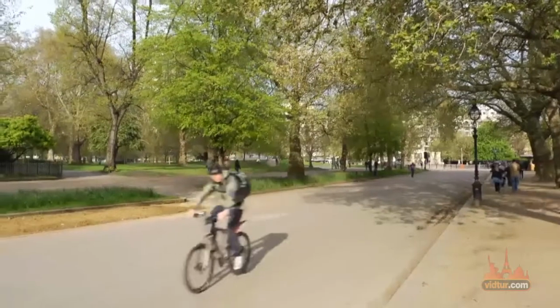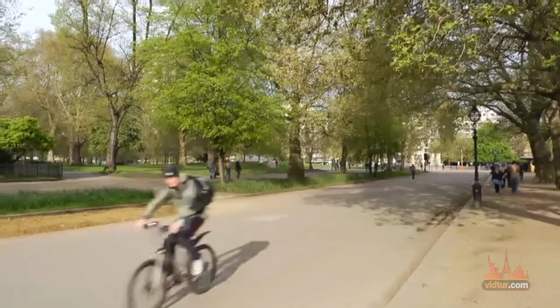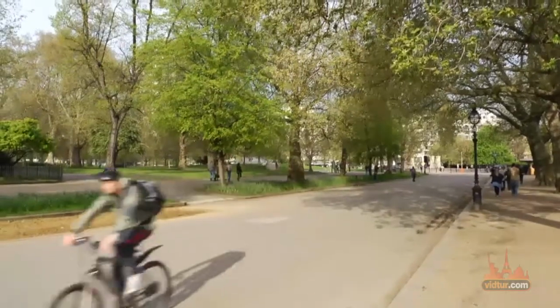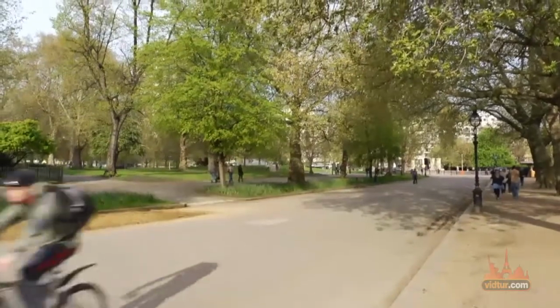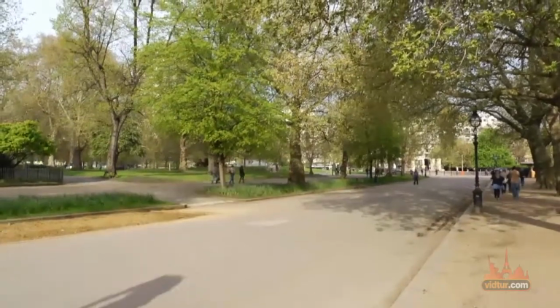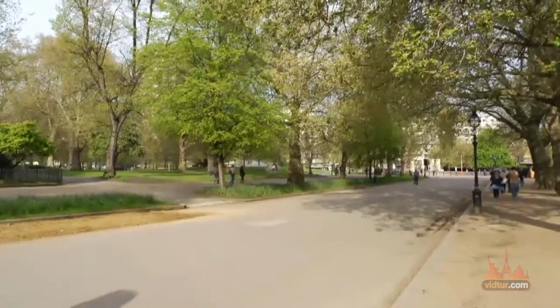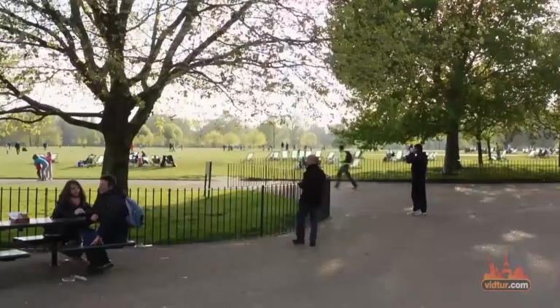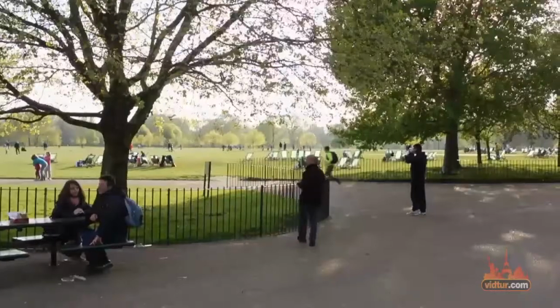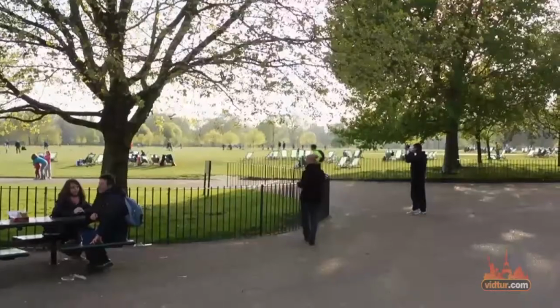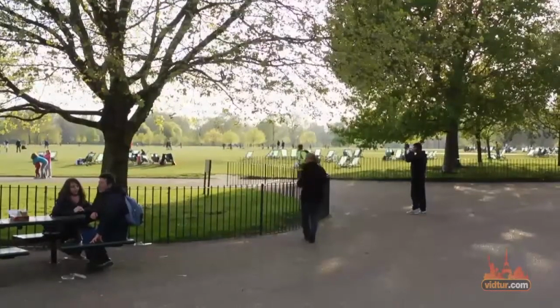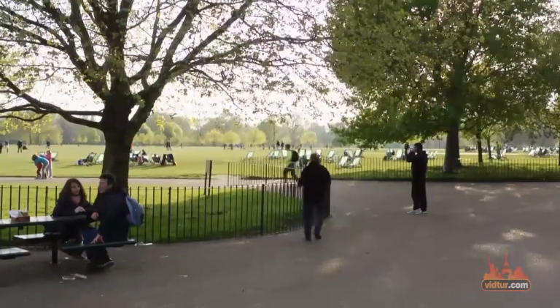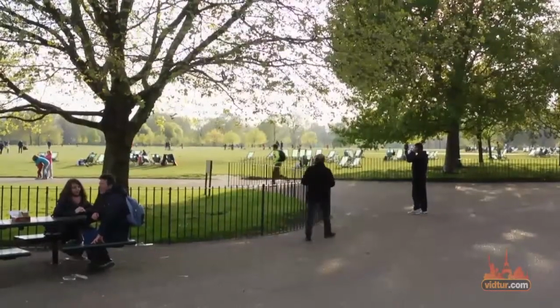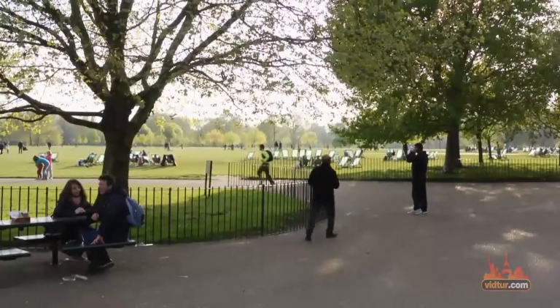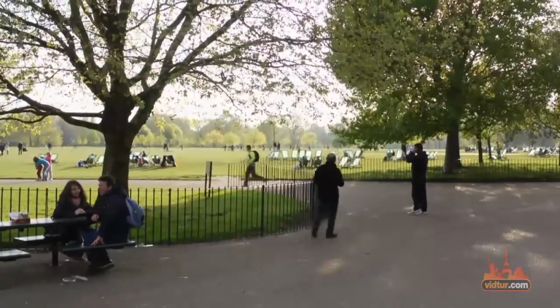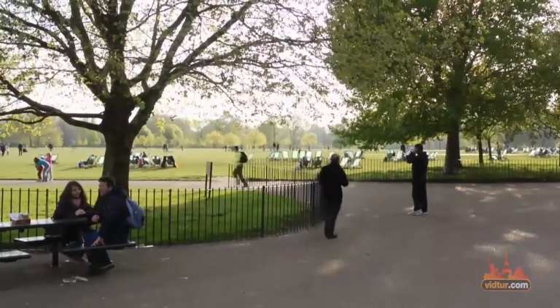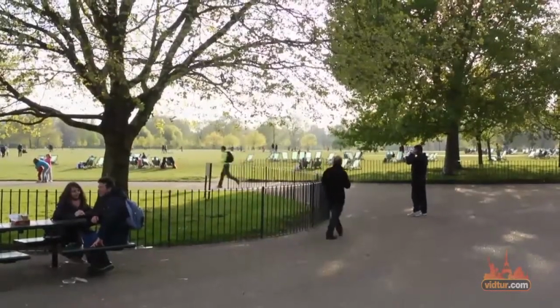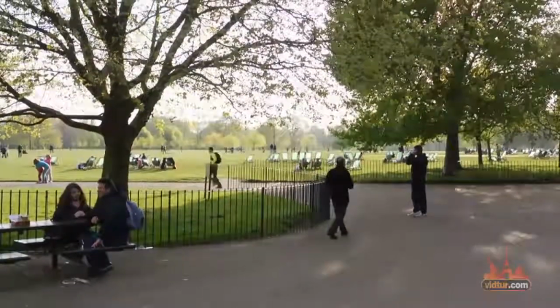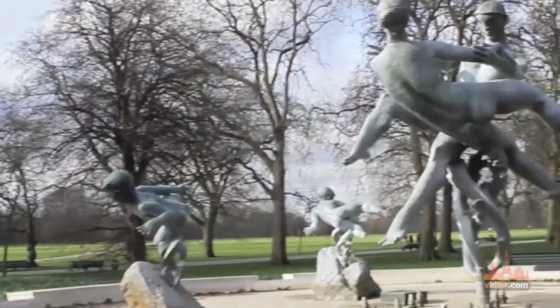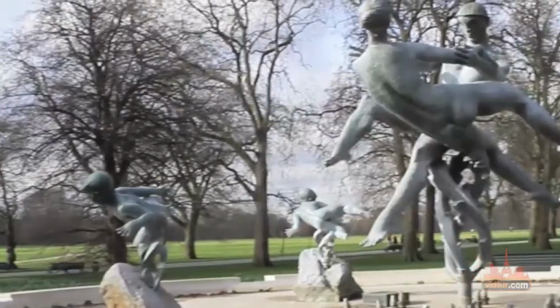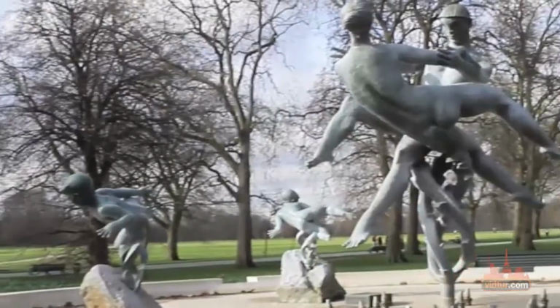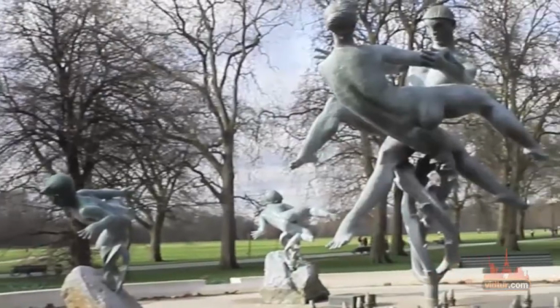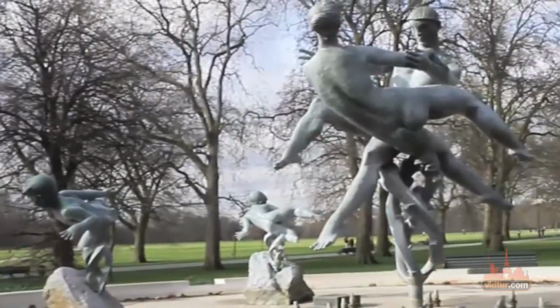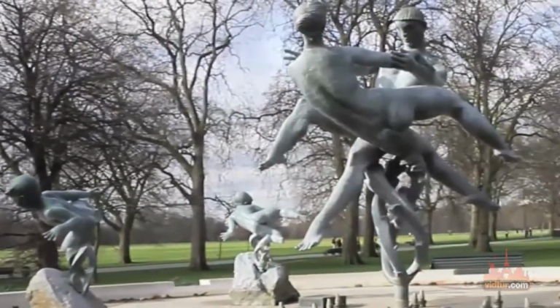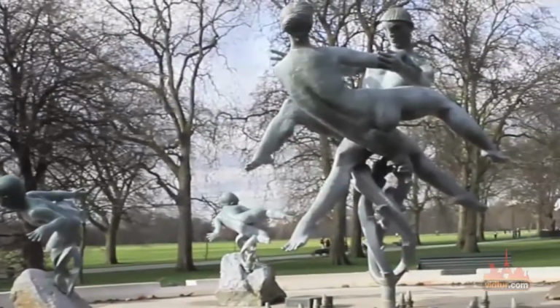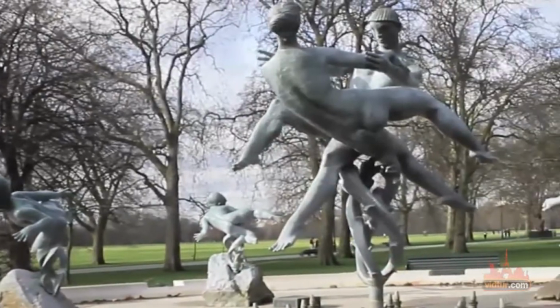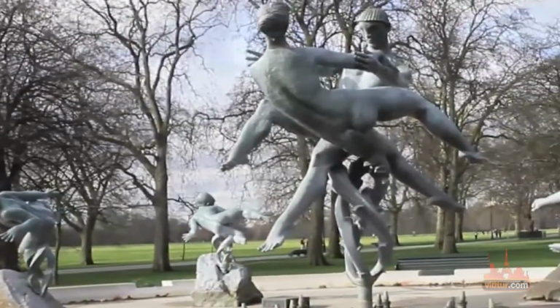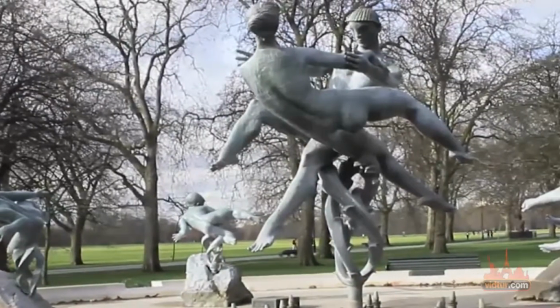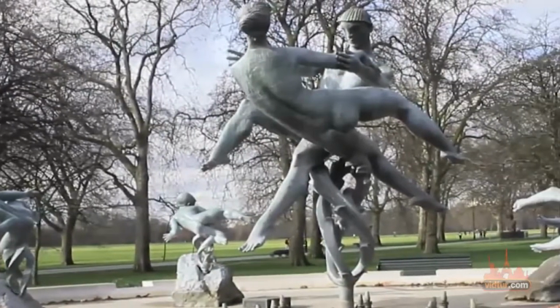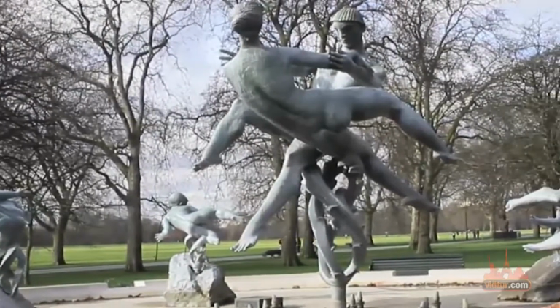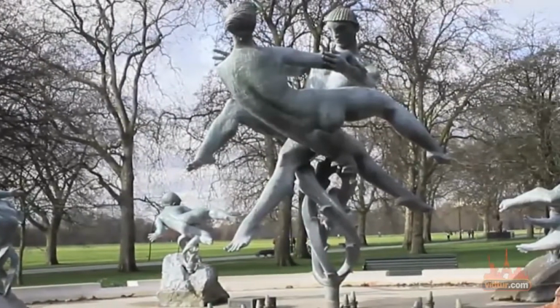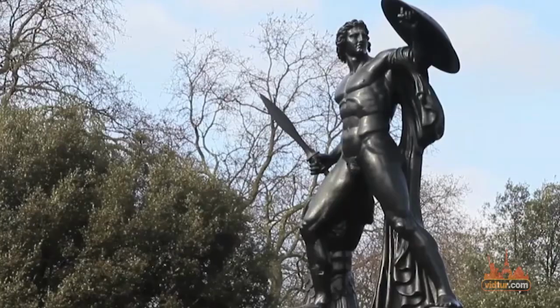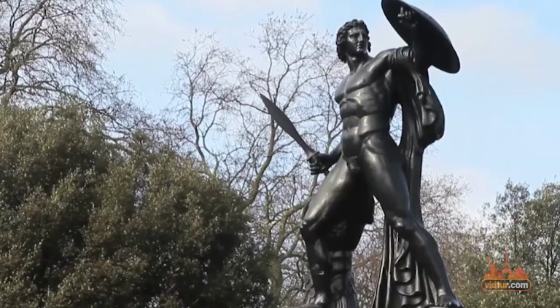From here it is easy to access the vibrant neighborhoods of Notting Hill or the affluent Knightsbridge.